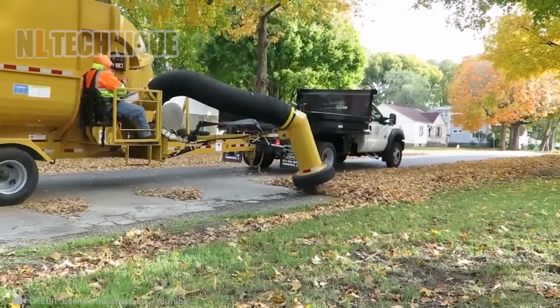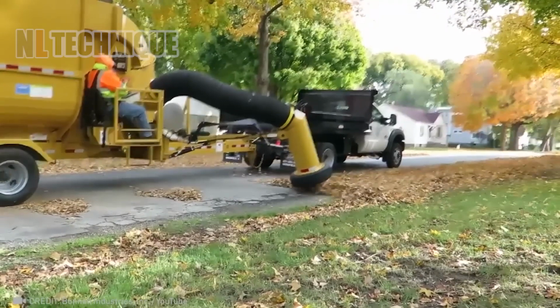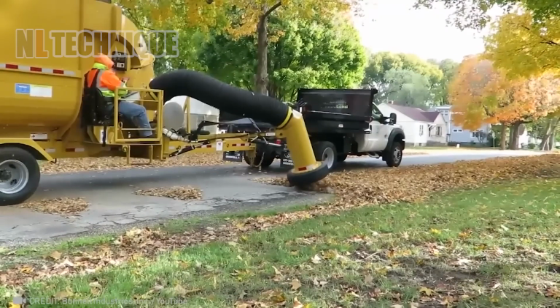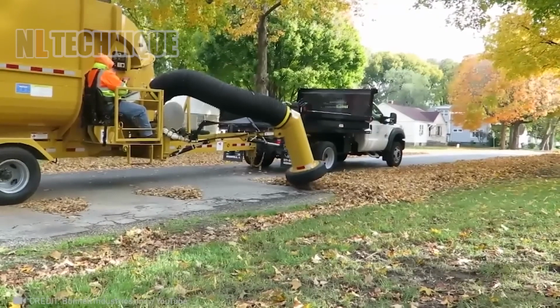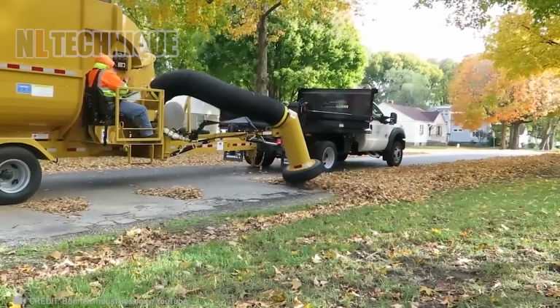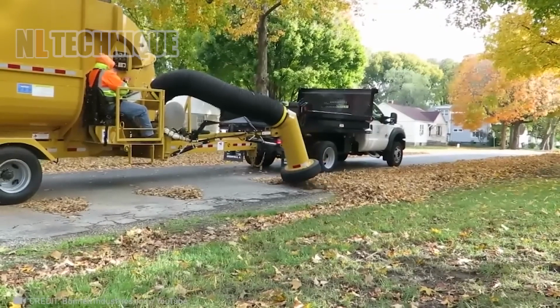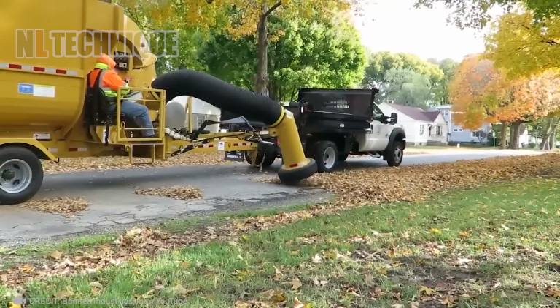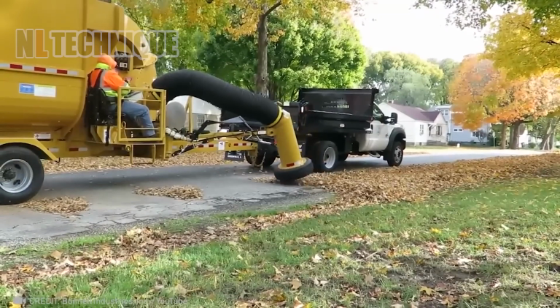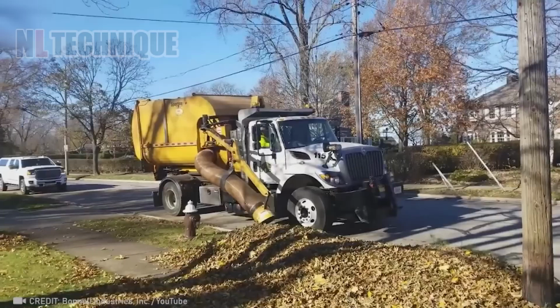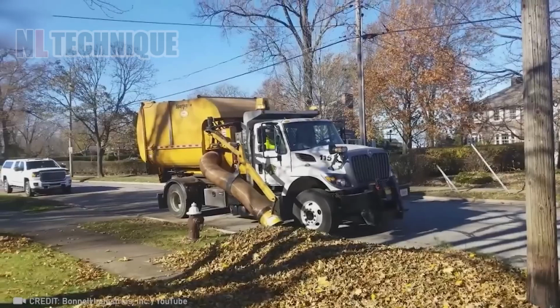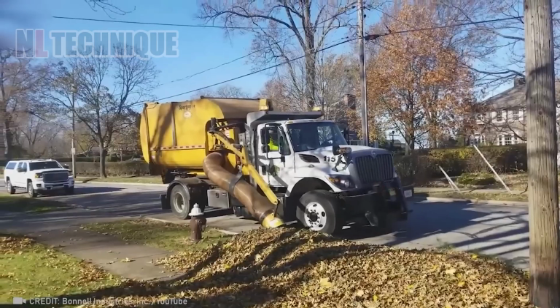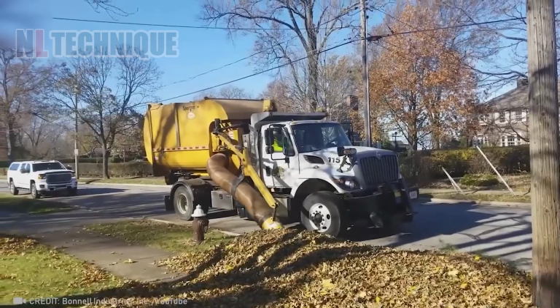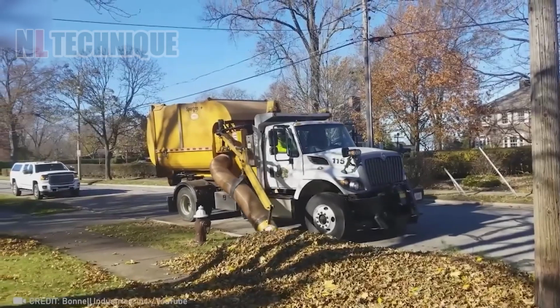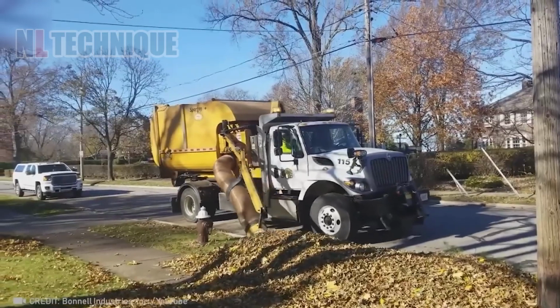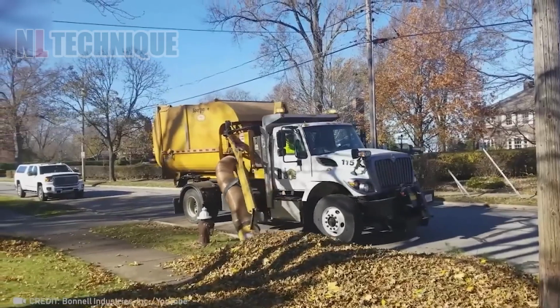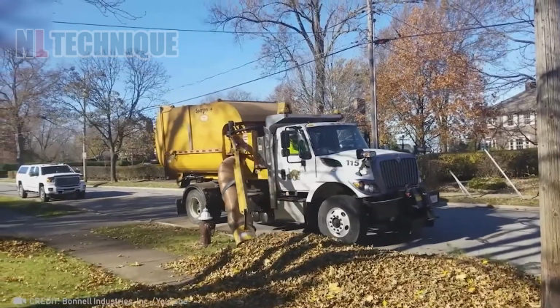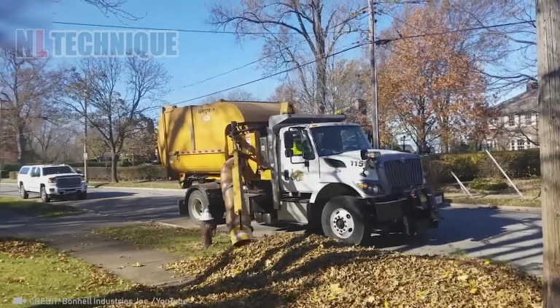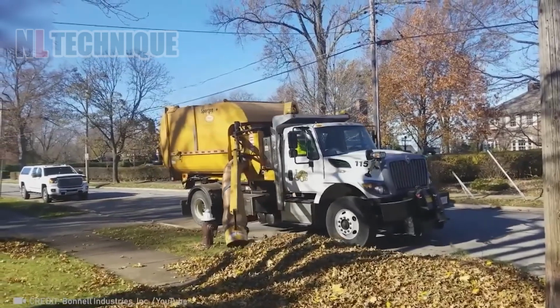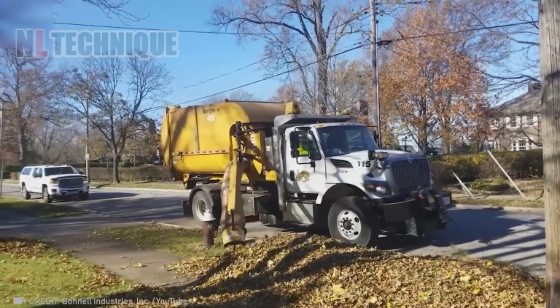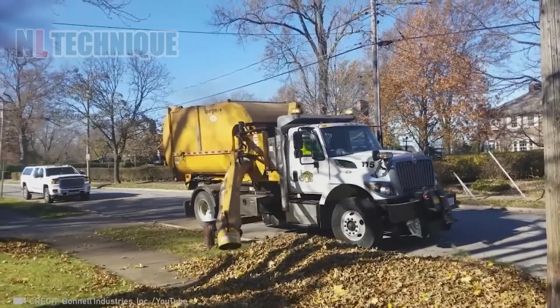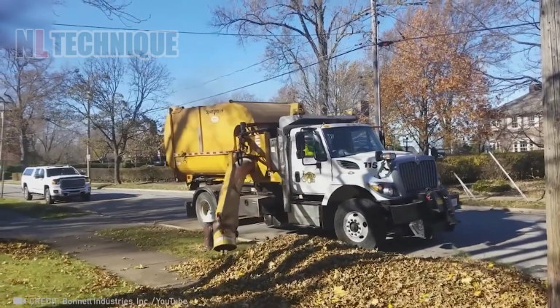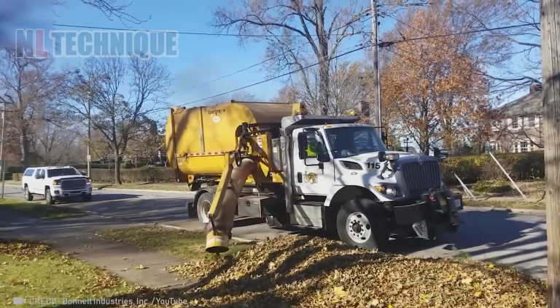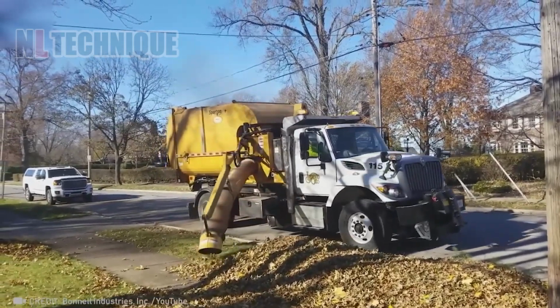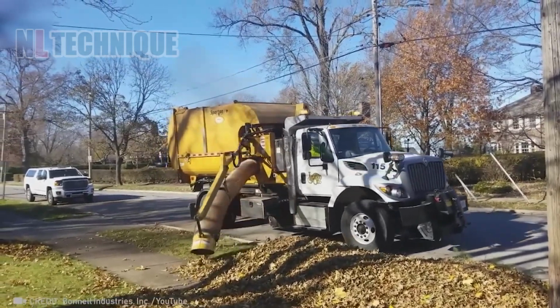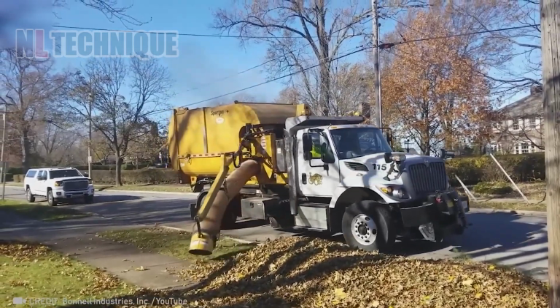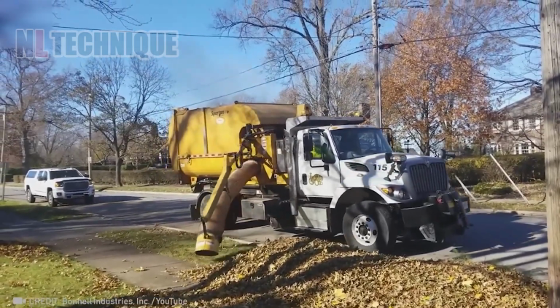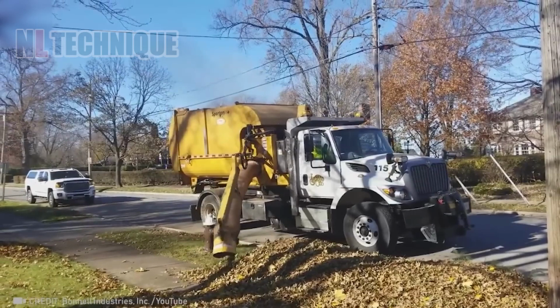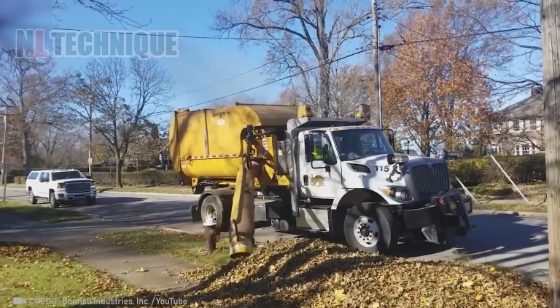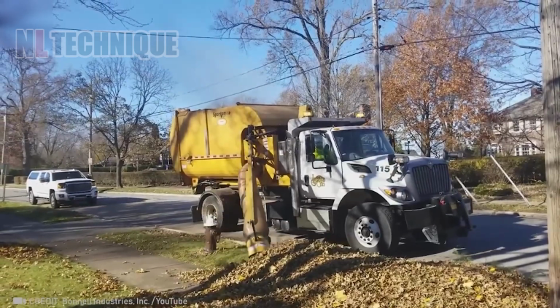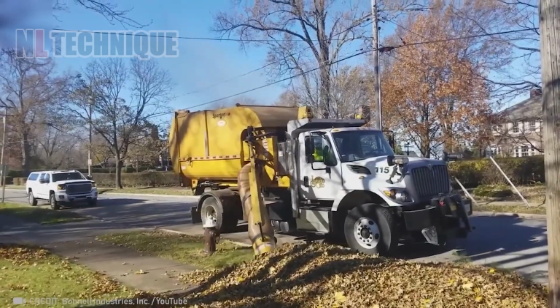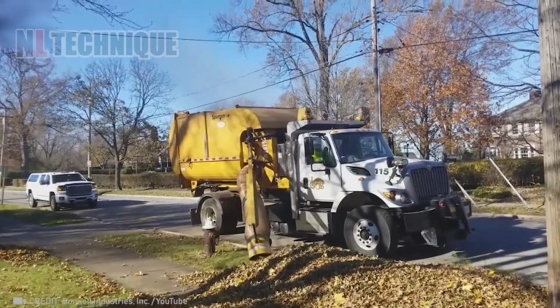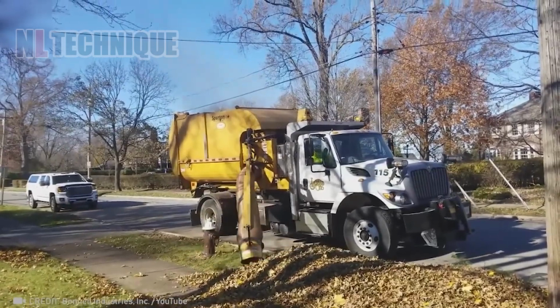With the advent of this huge vacuum cleaner, the streets will soon be pristinely cleaned.